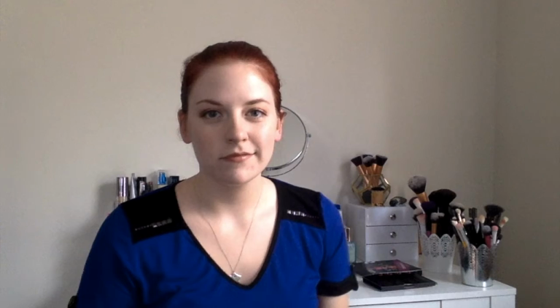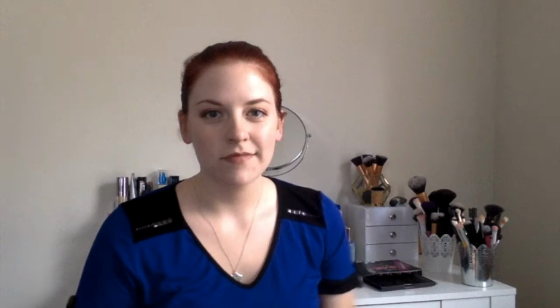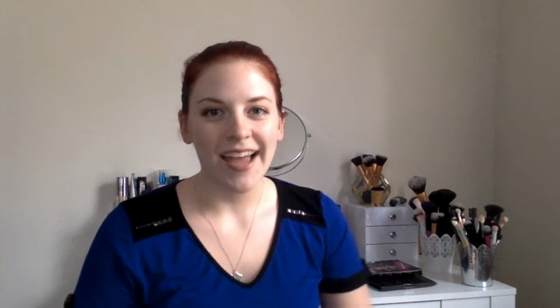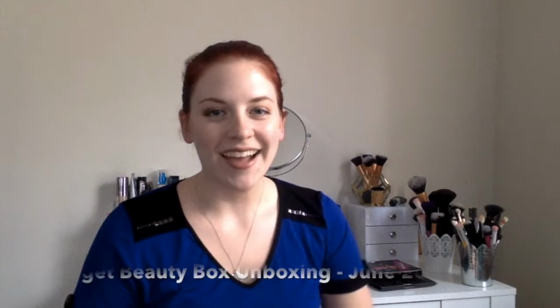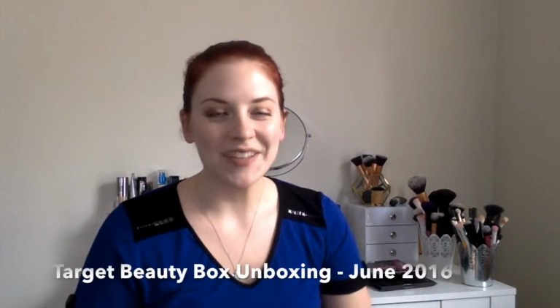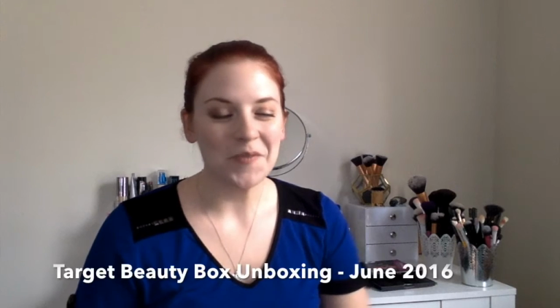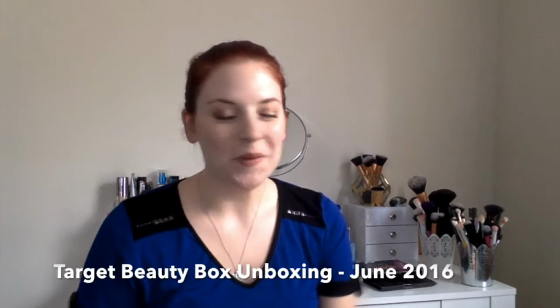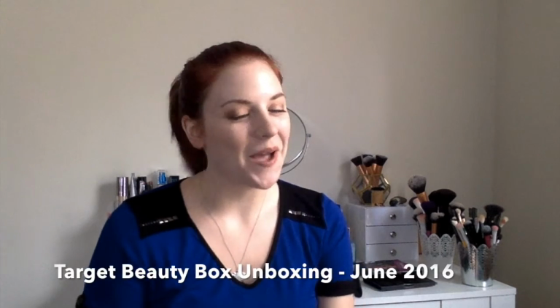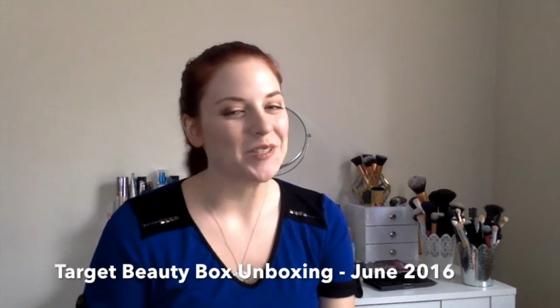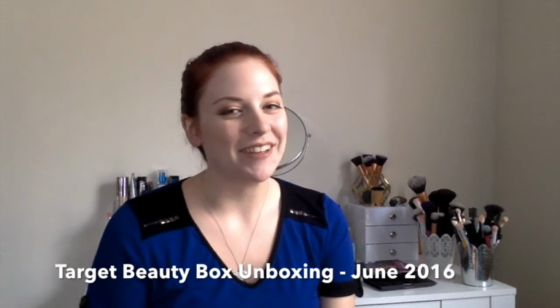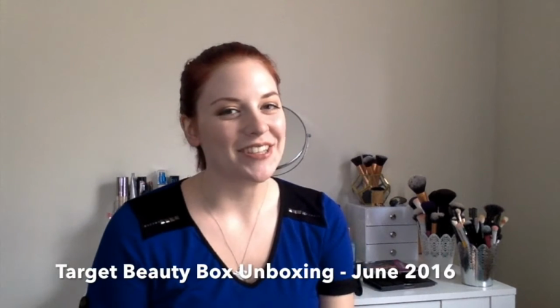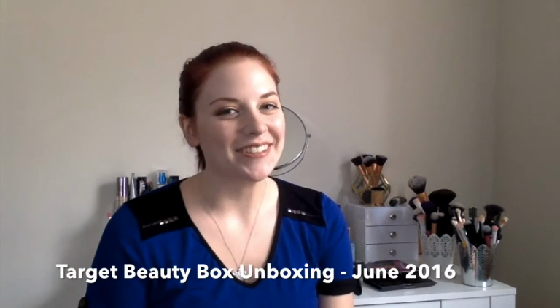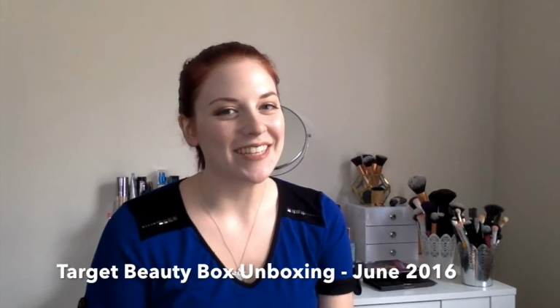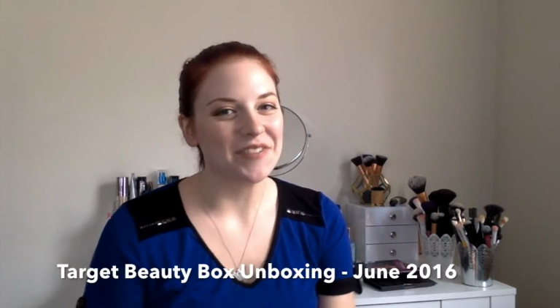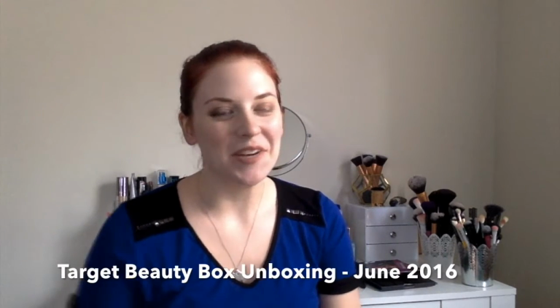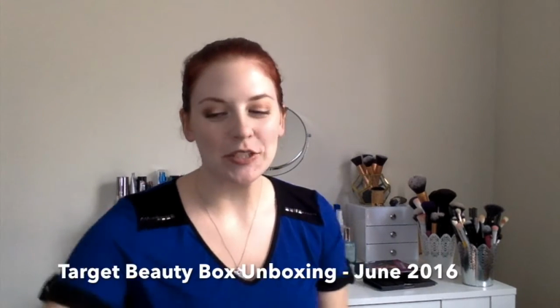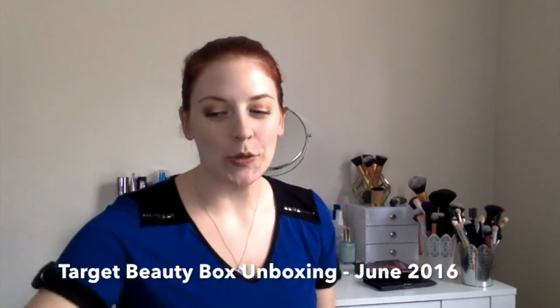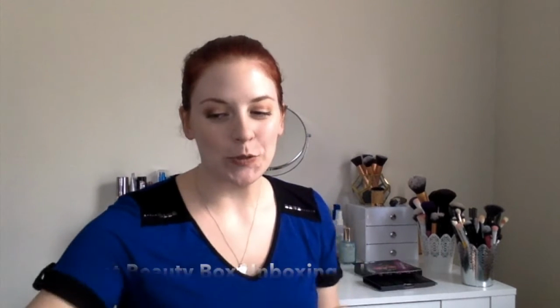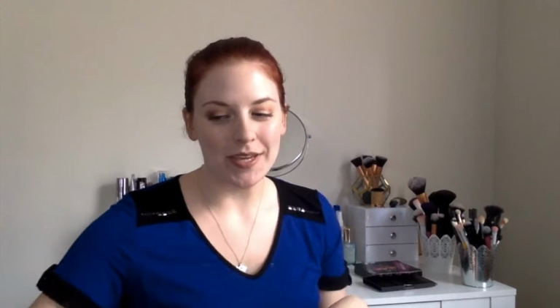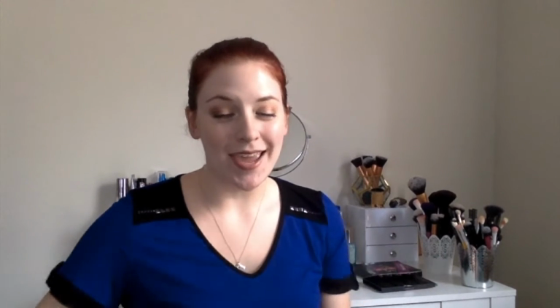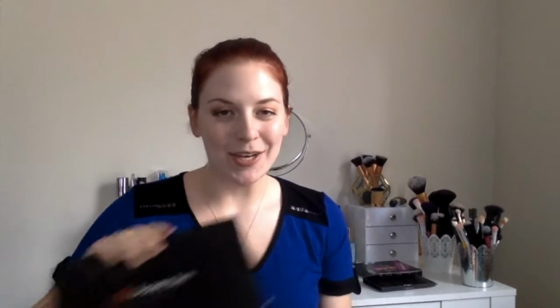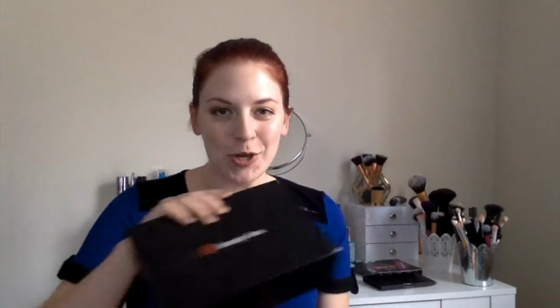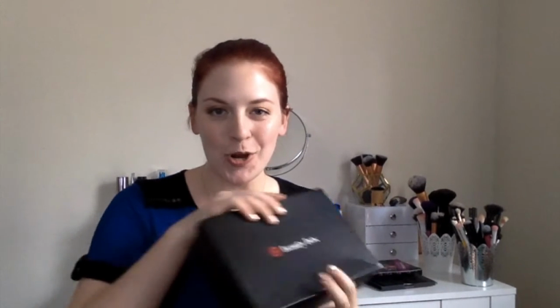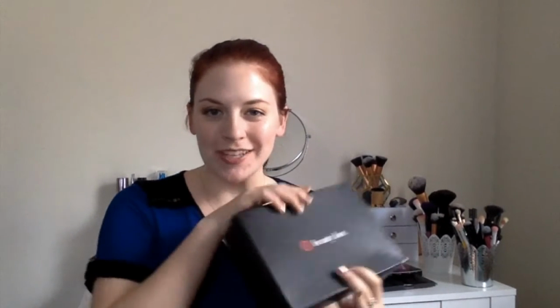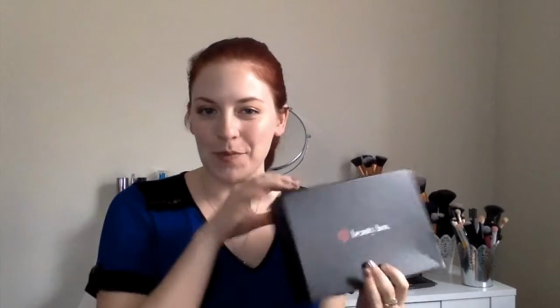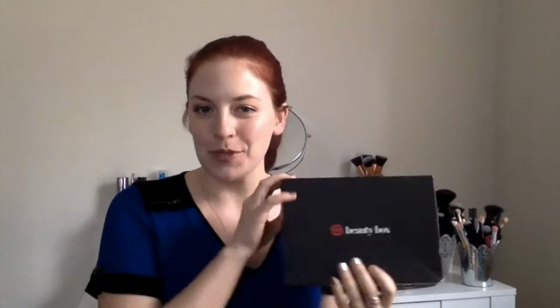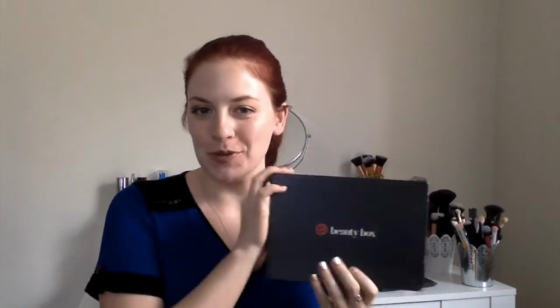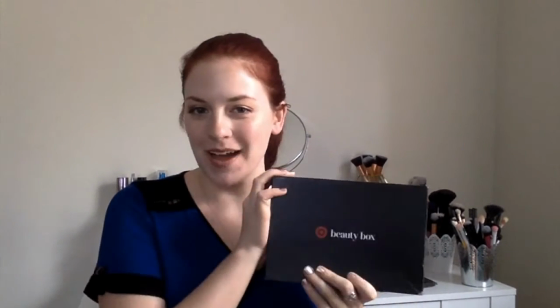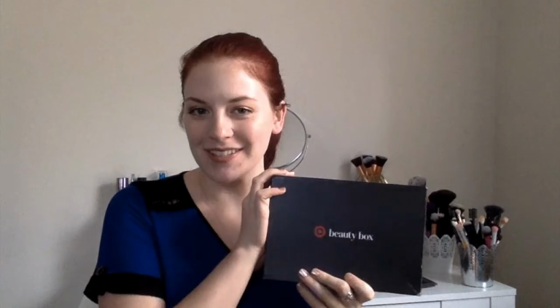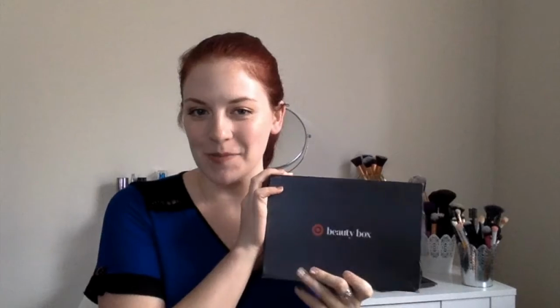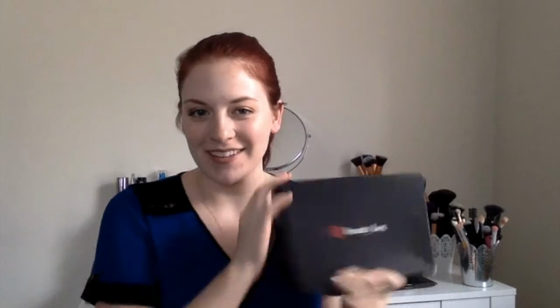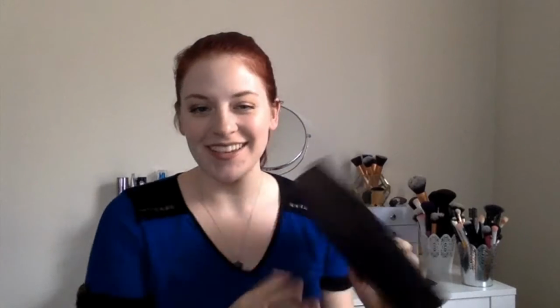Hi guys and welcome back to my channel. Today's video is going to be a Target Beauty Box unboxing.